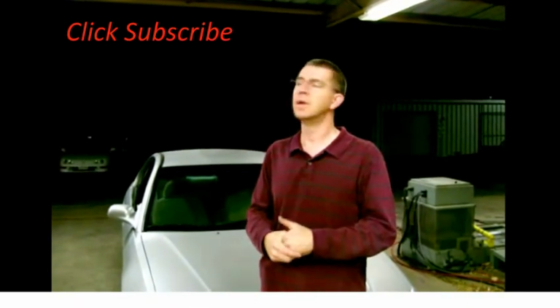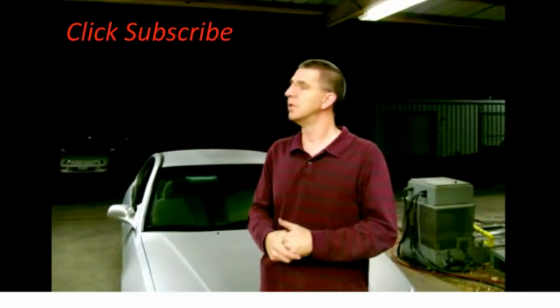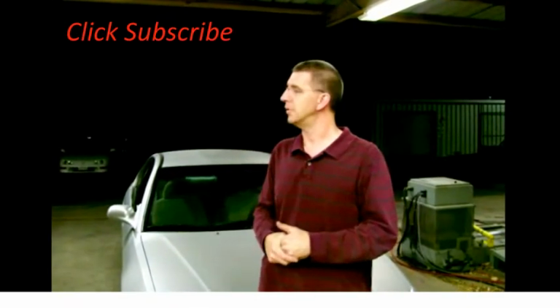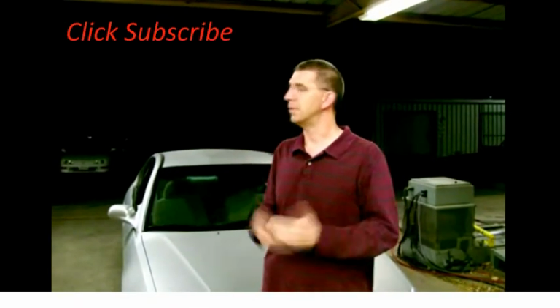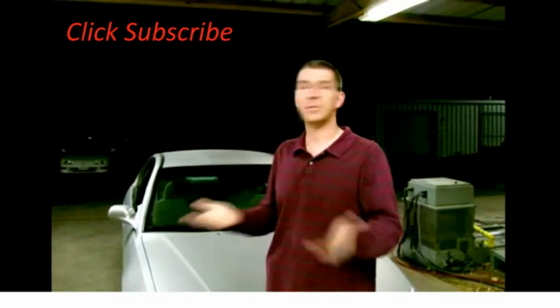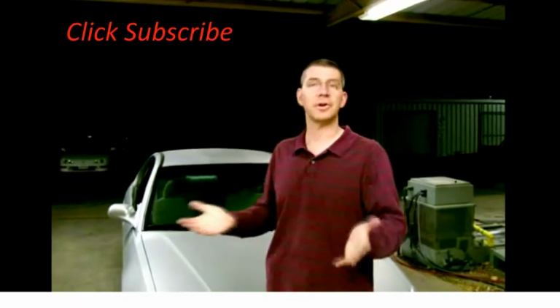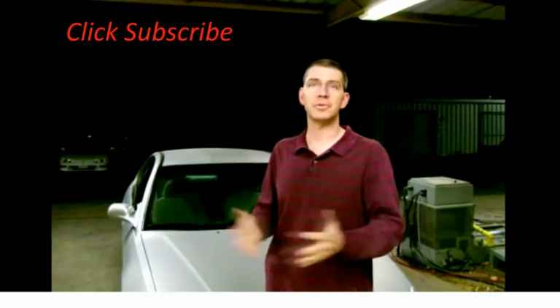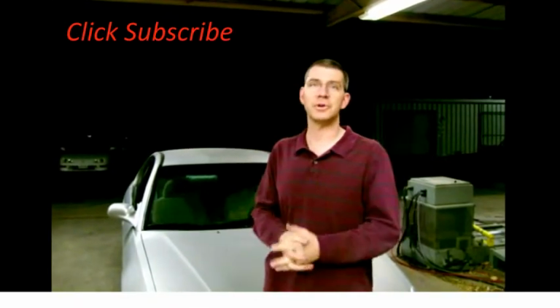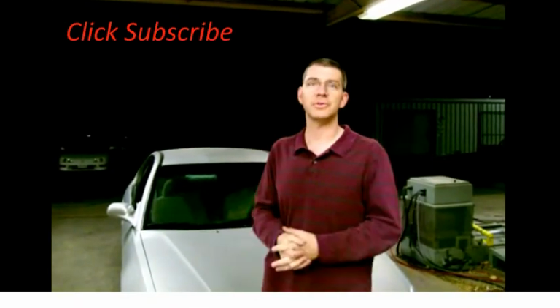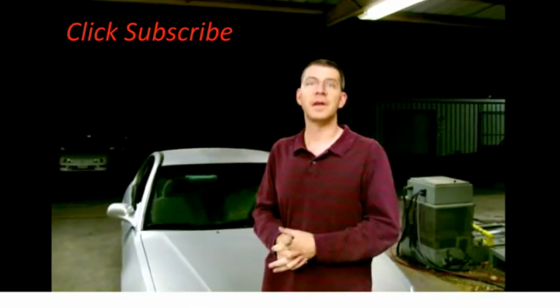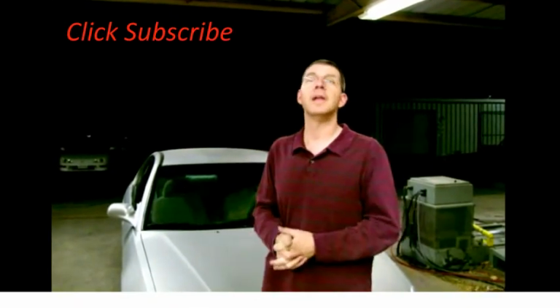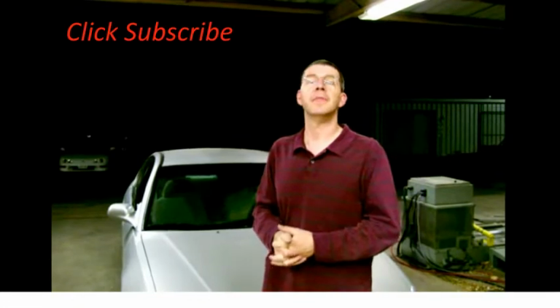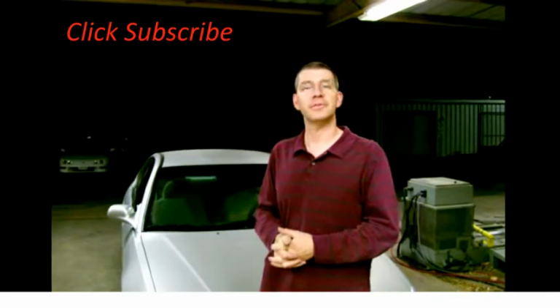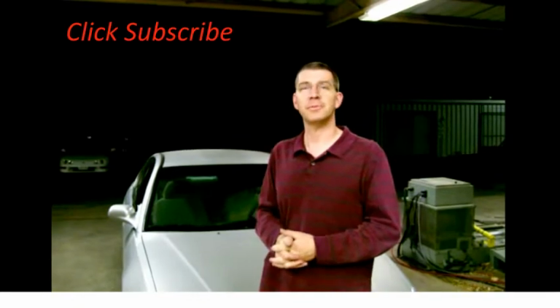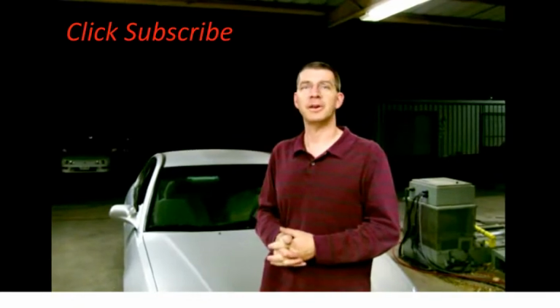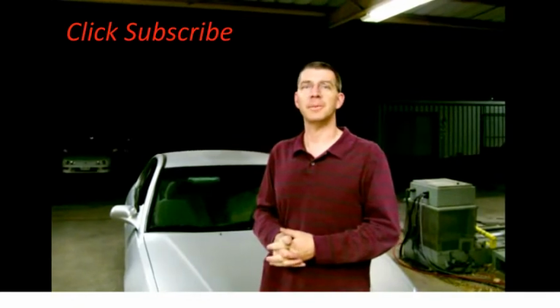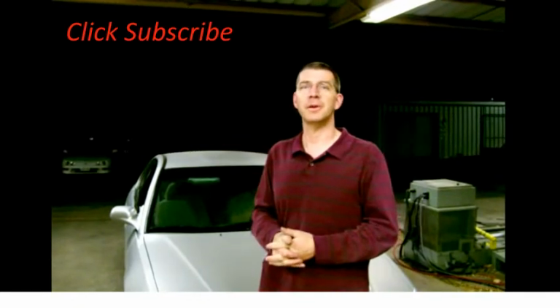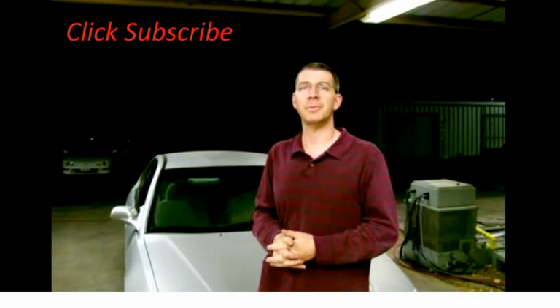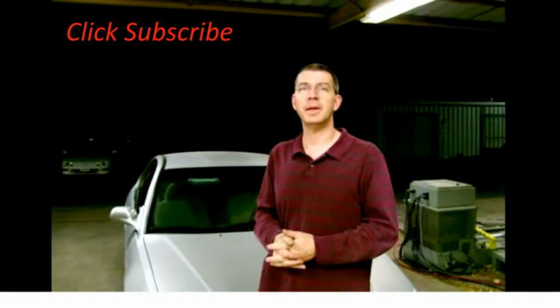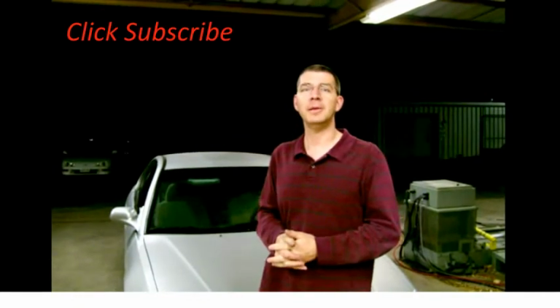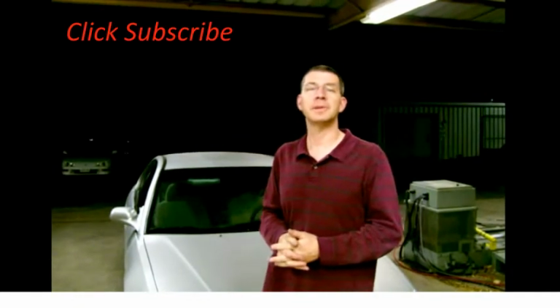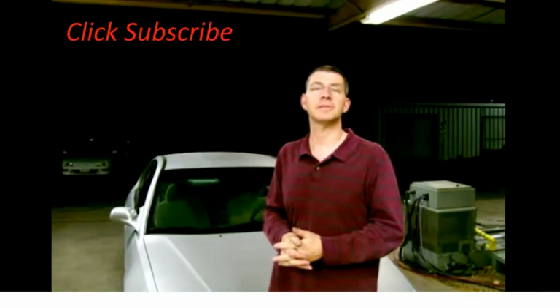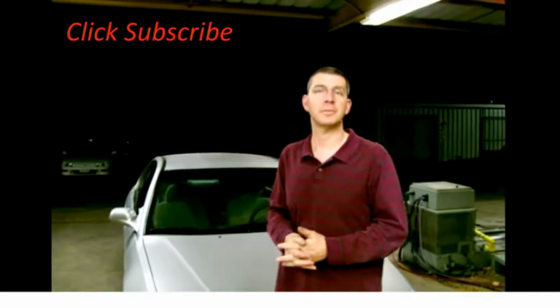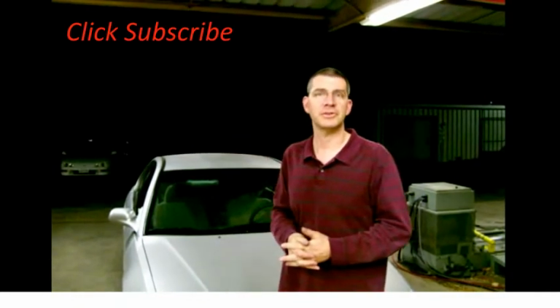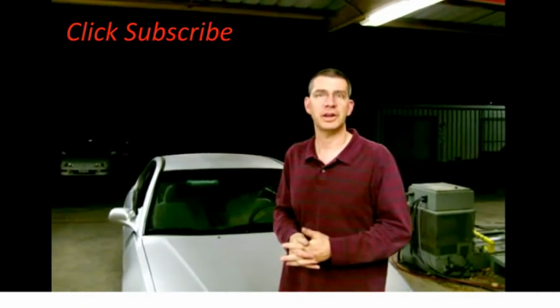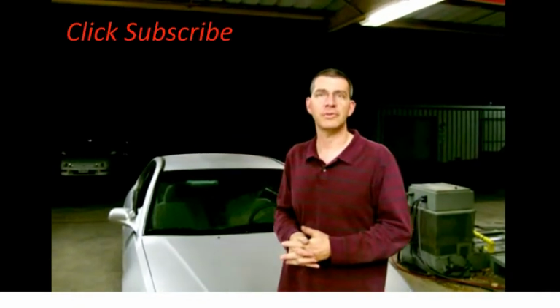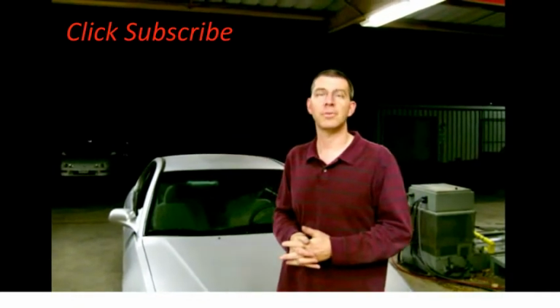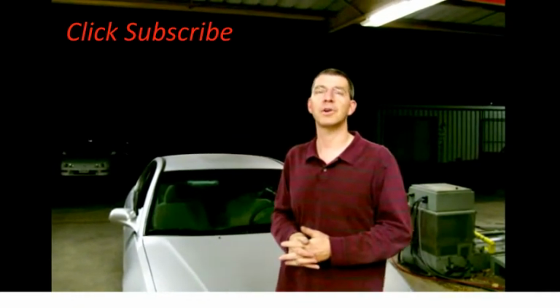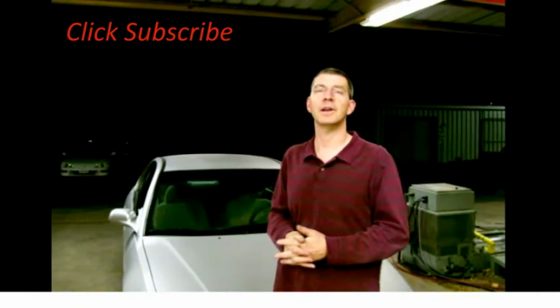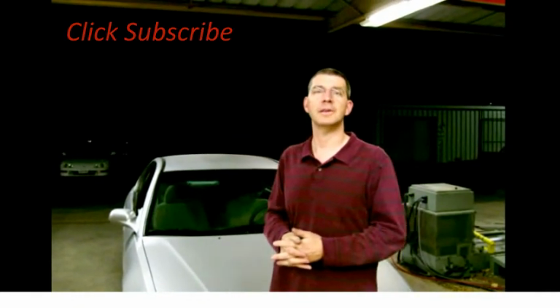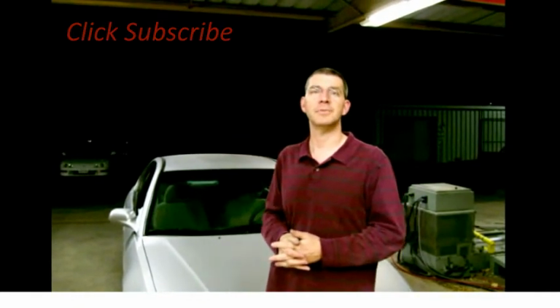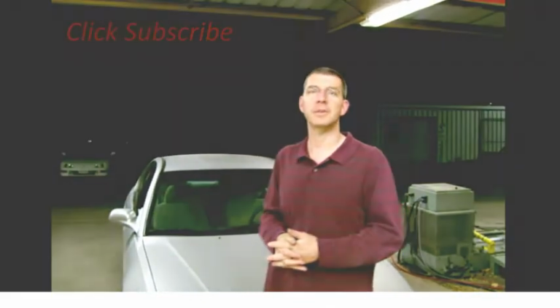So that was our results. Thanks for spending a minute with me. Please click my channel for more great tips in a minute.